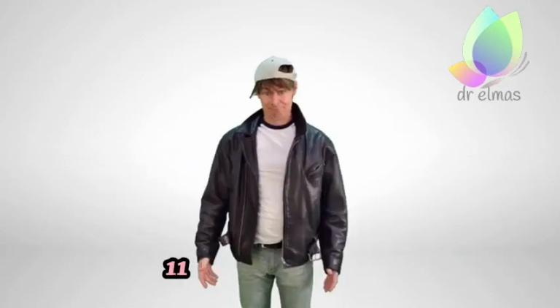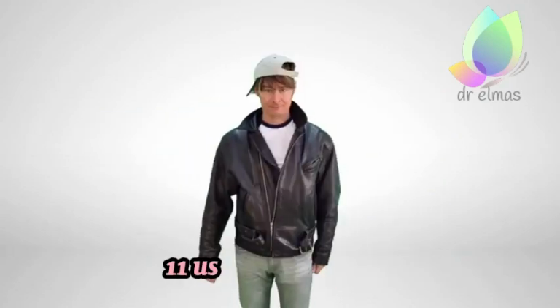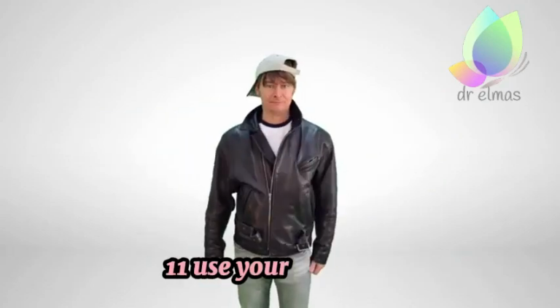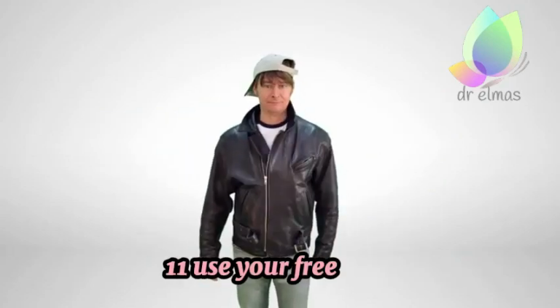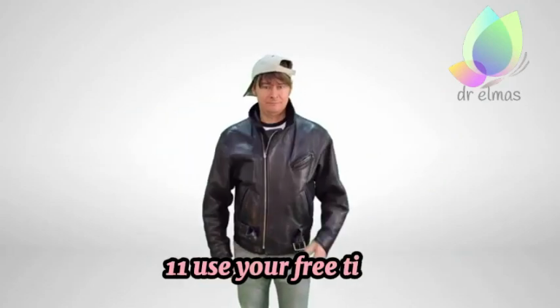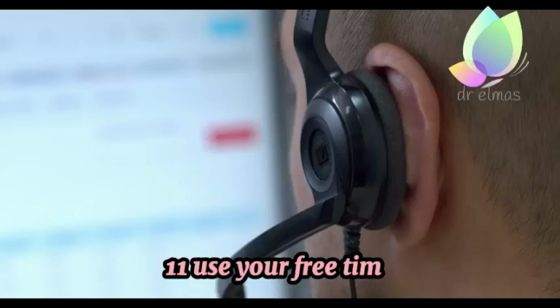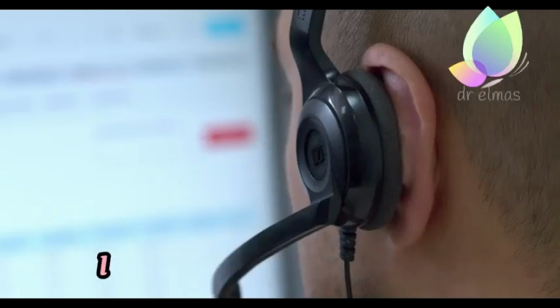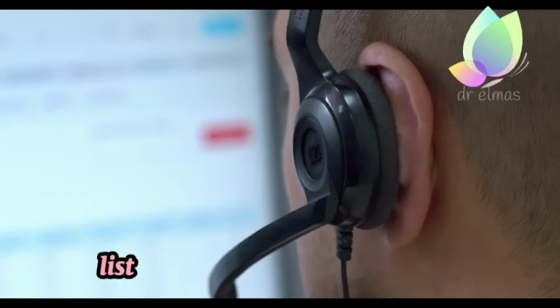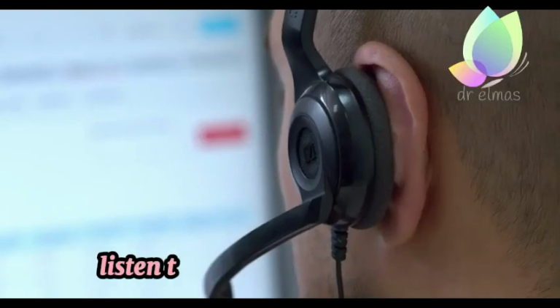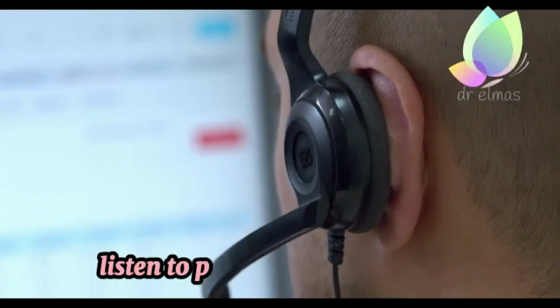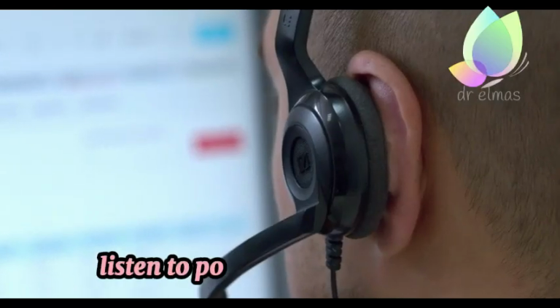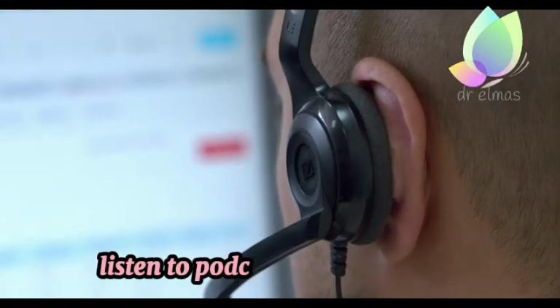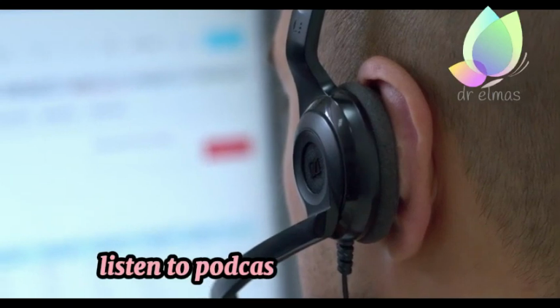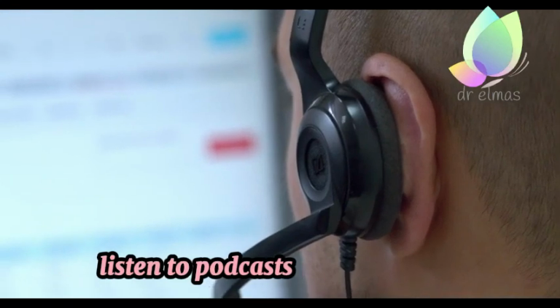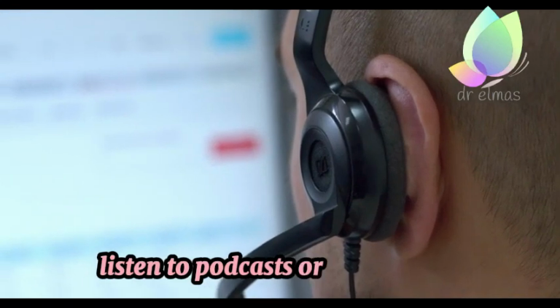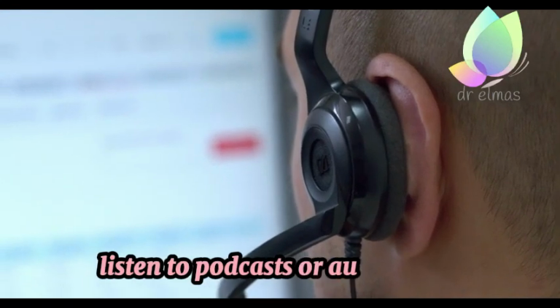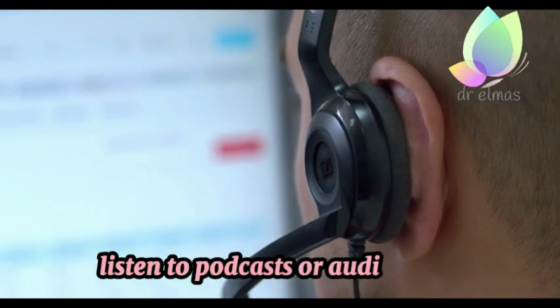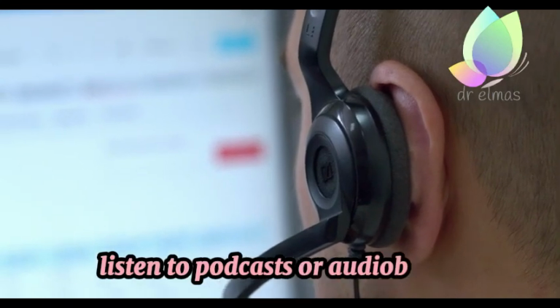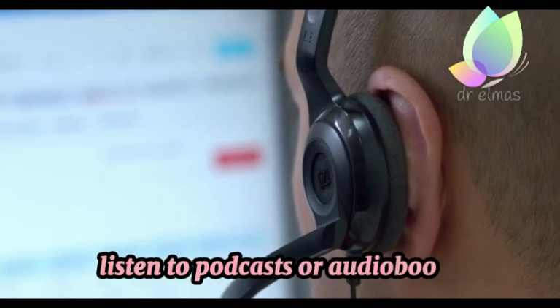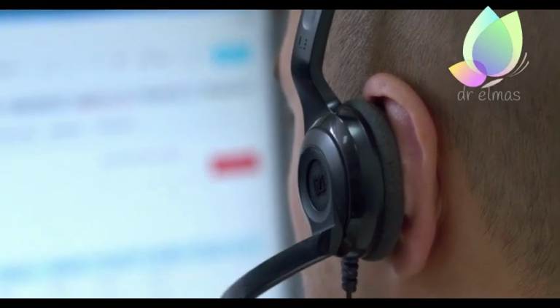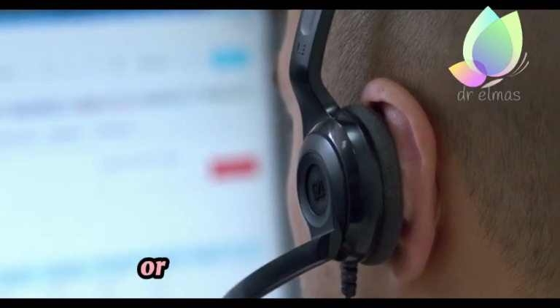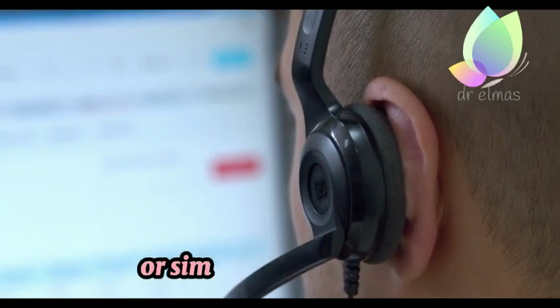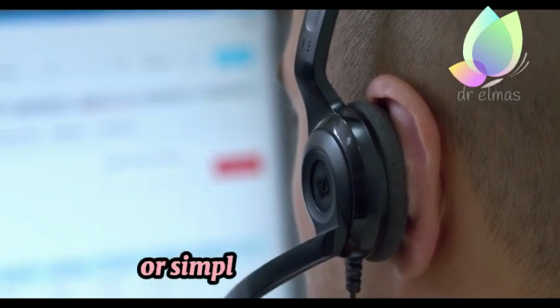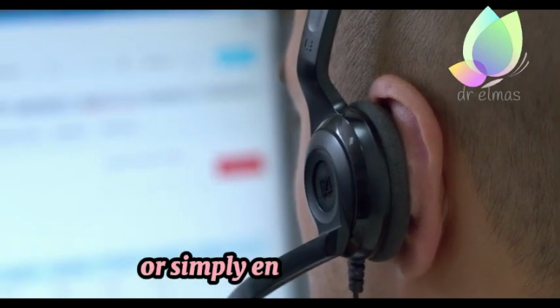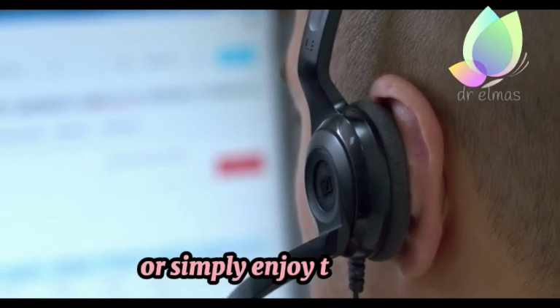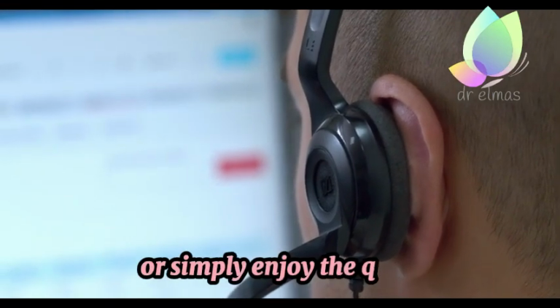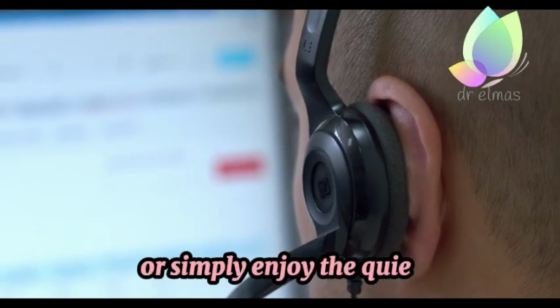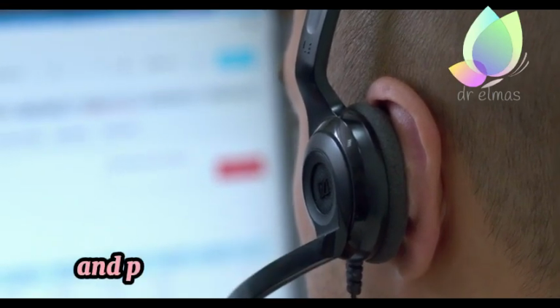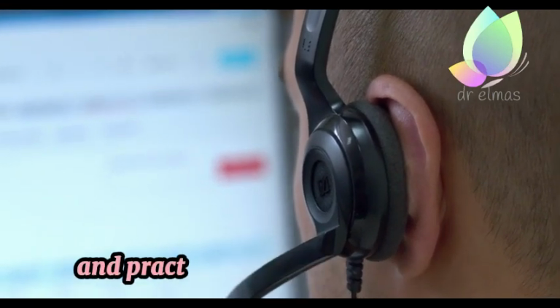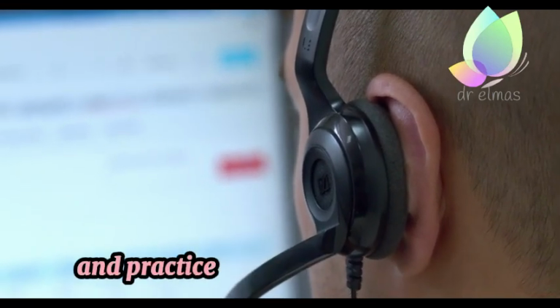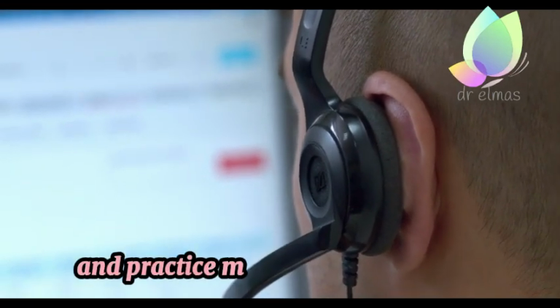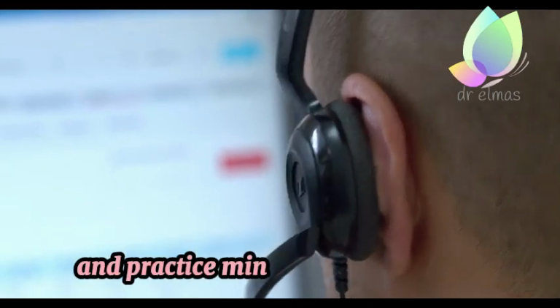11. Use your free time — listen to podcasts or audiobooks, or simply enjoy the quiet and practice mindfulness.